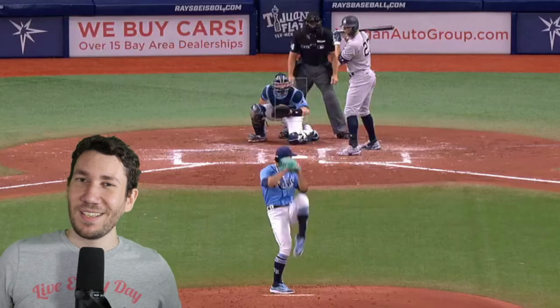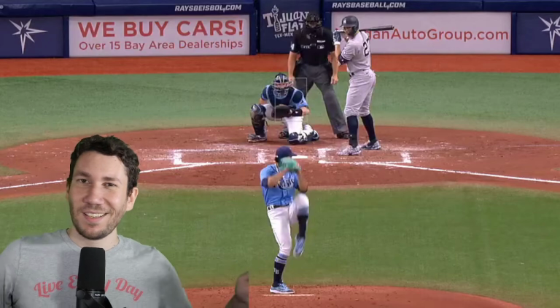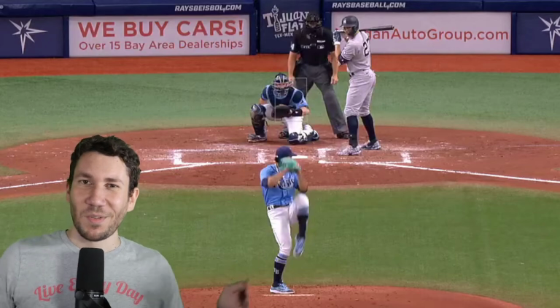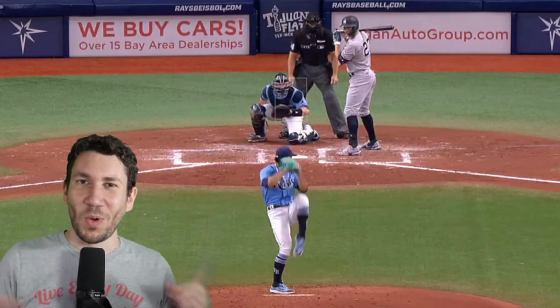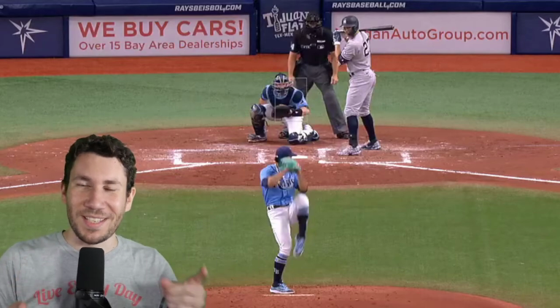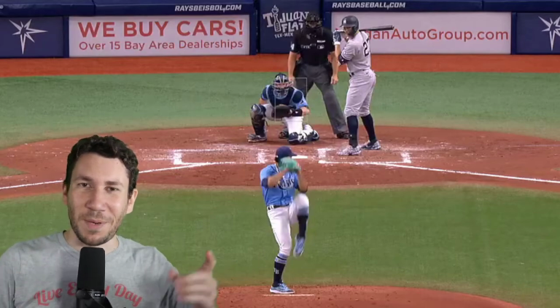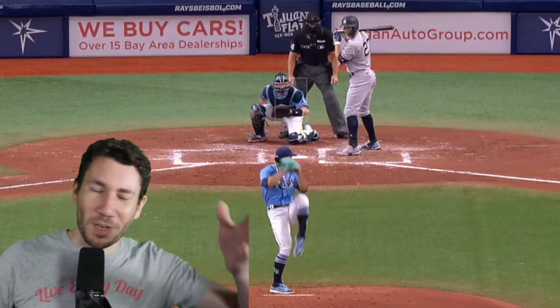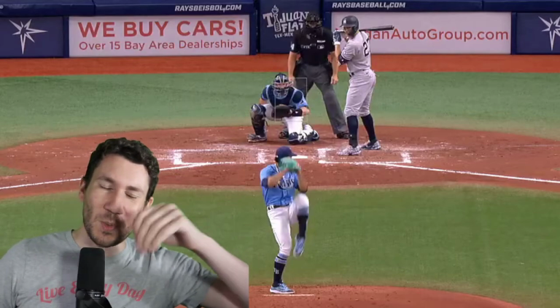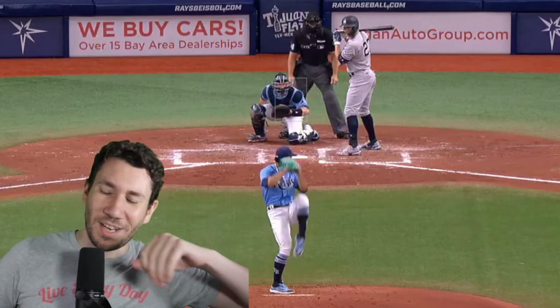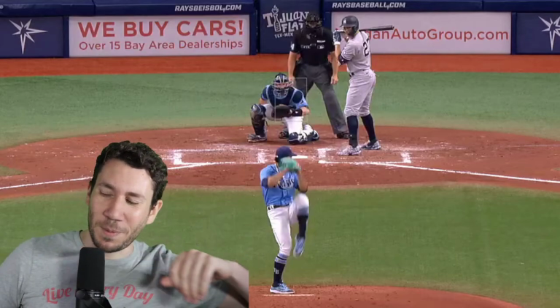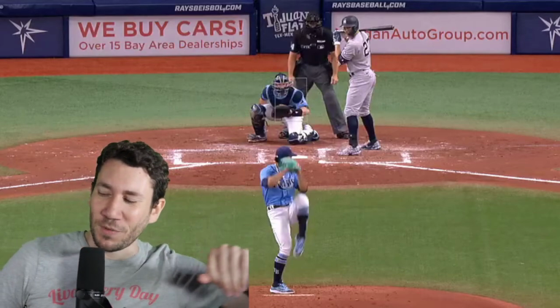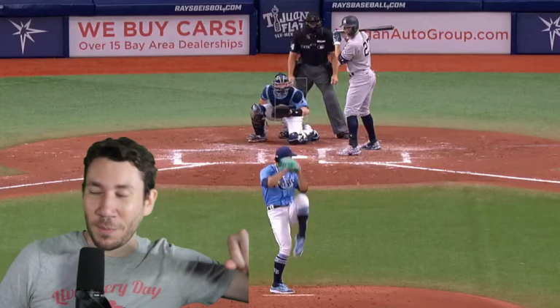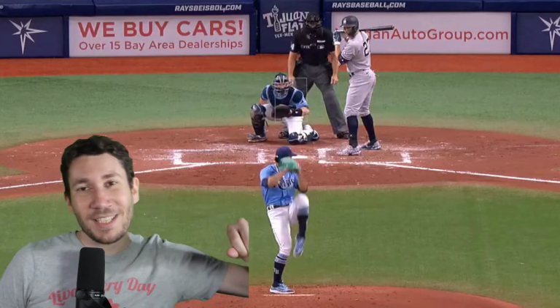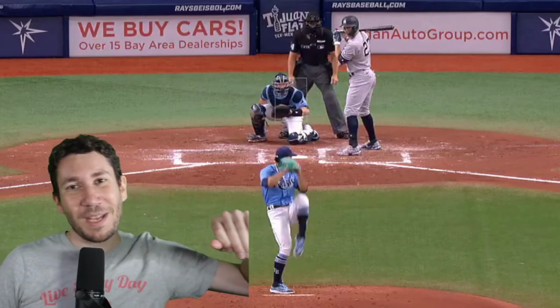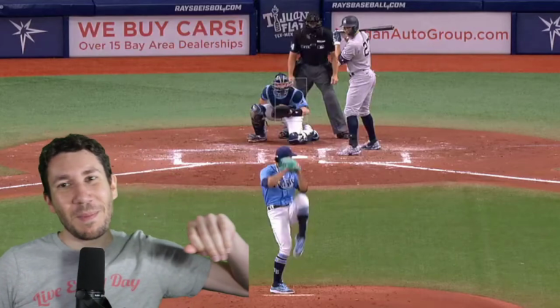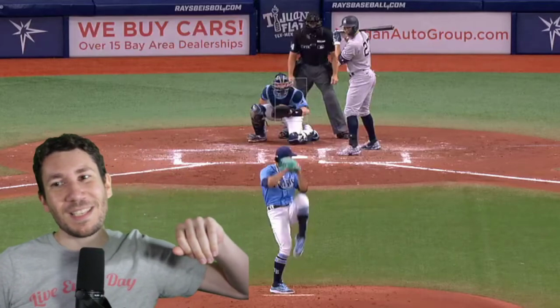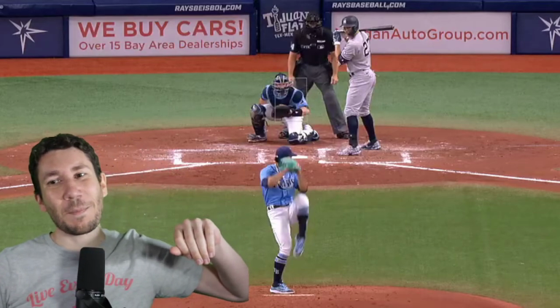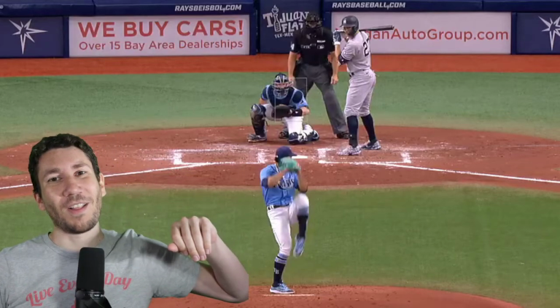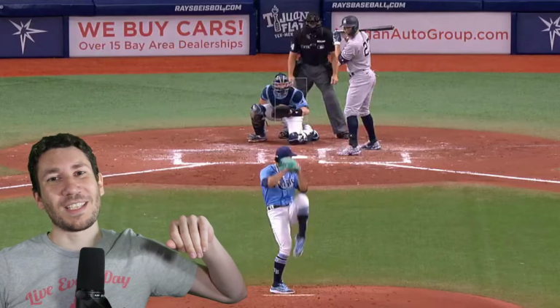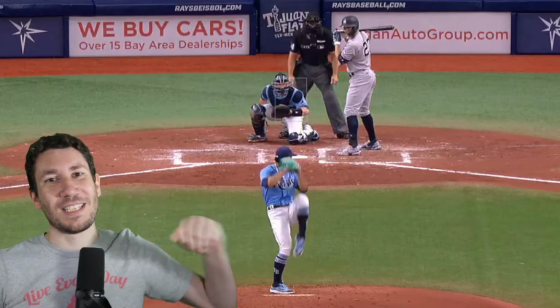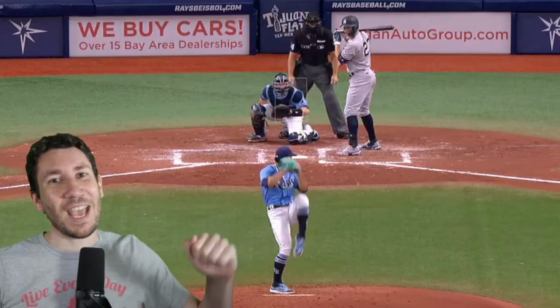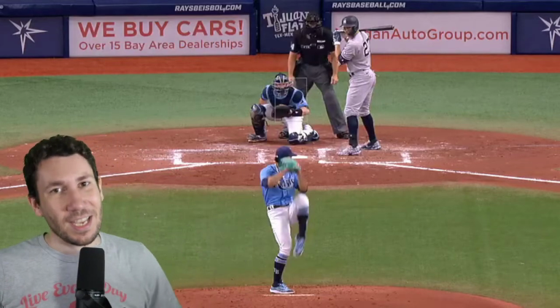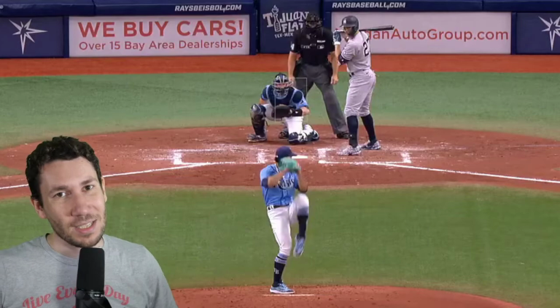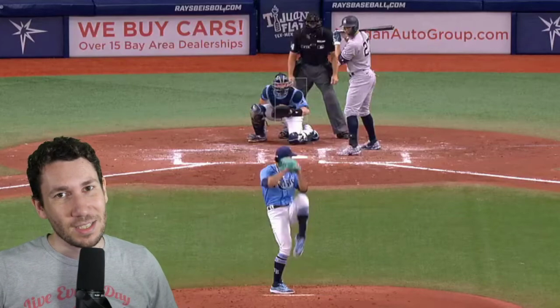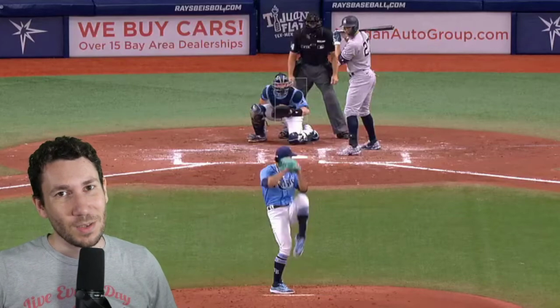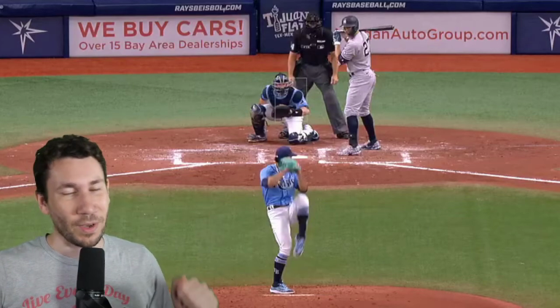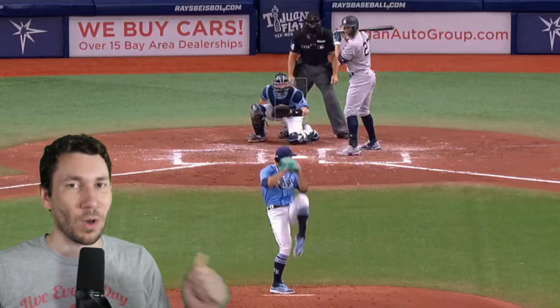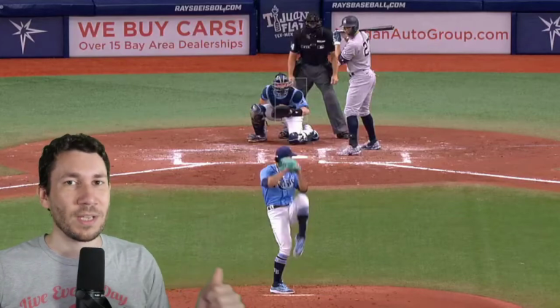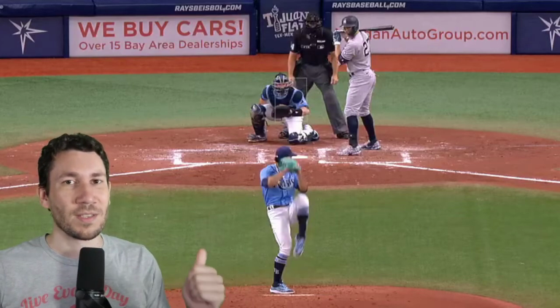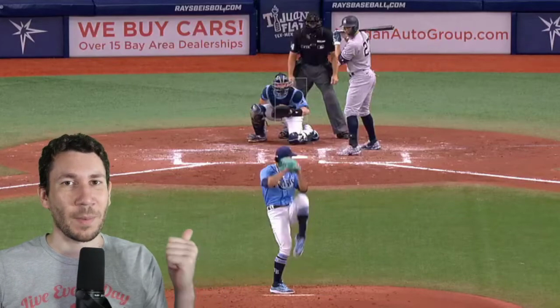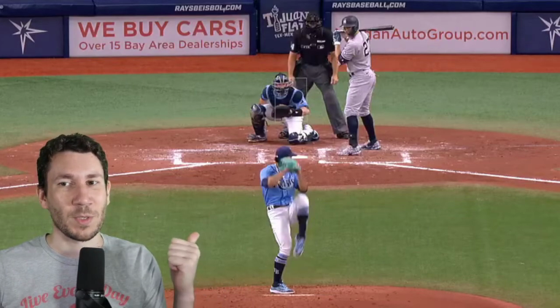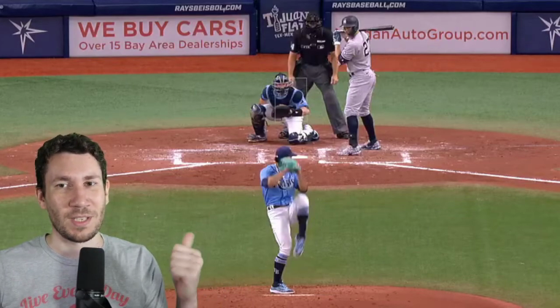Welcome to another Pitcher Video Breakdown. My name is Nick Pollock. Today, we are going to talk about Luis Patino.